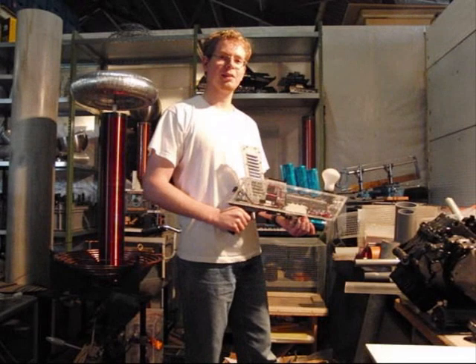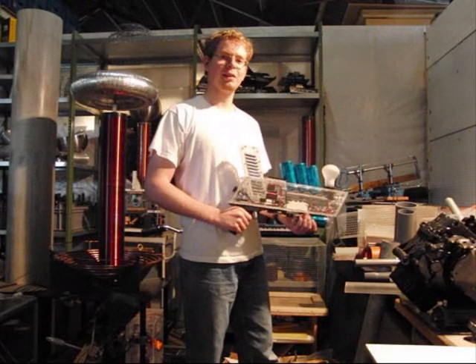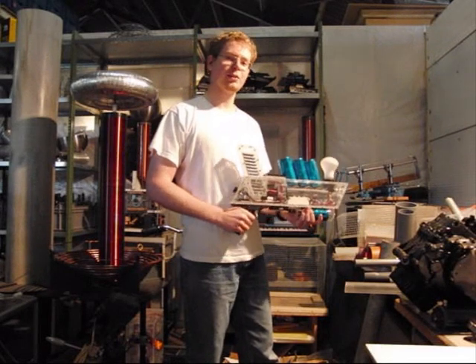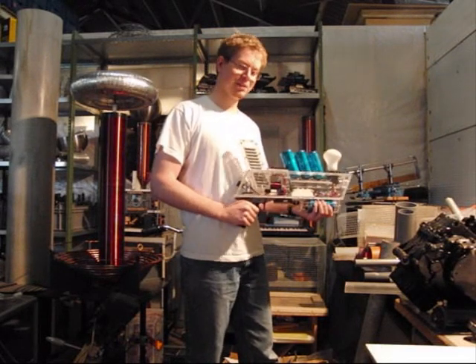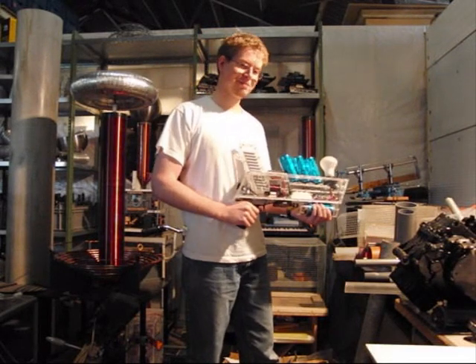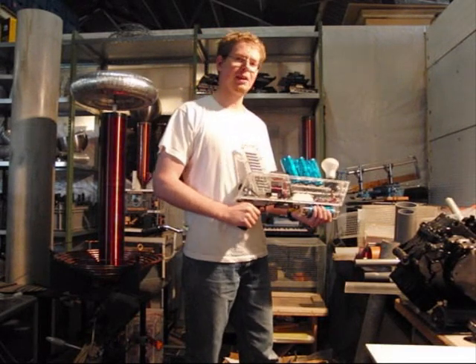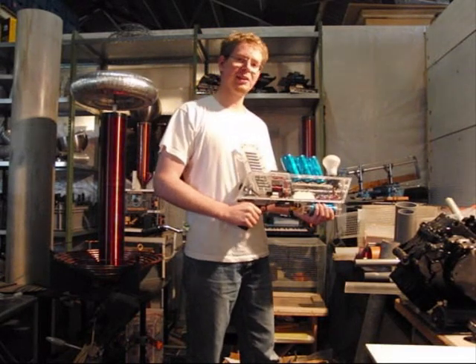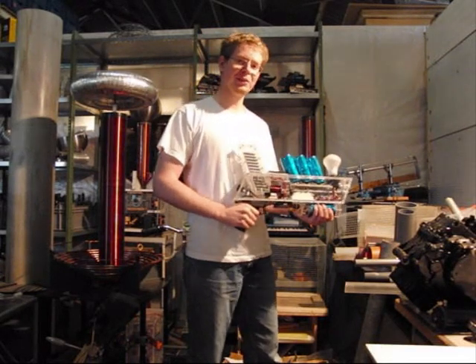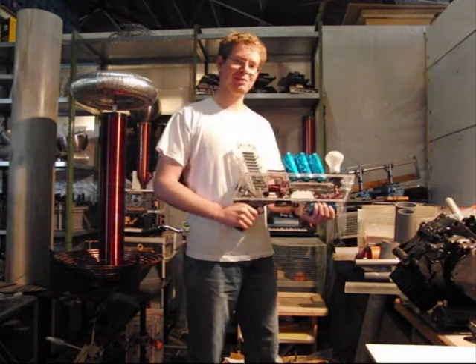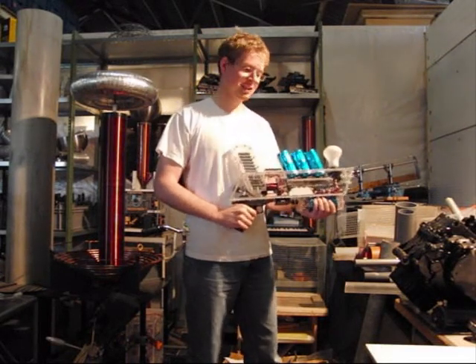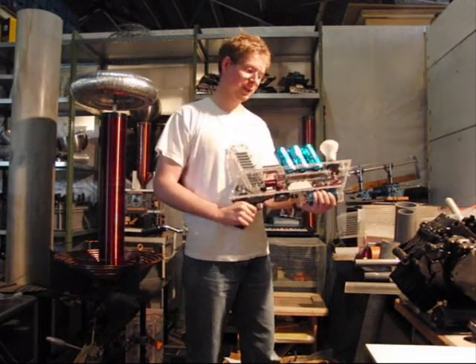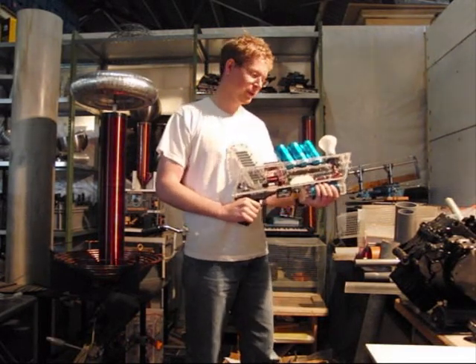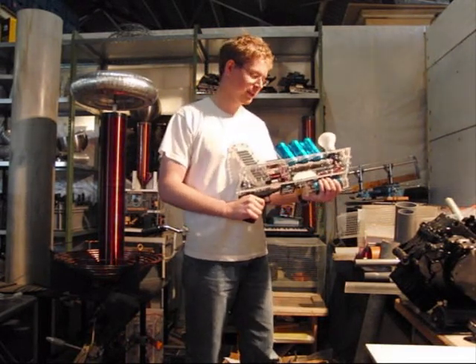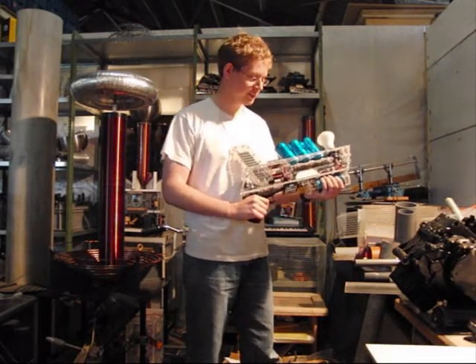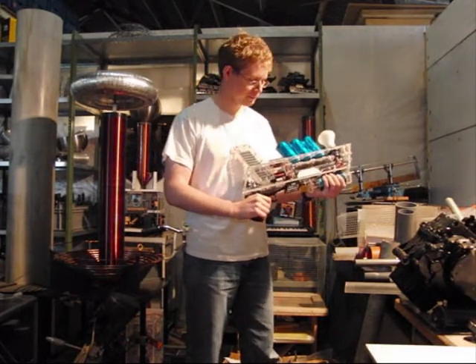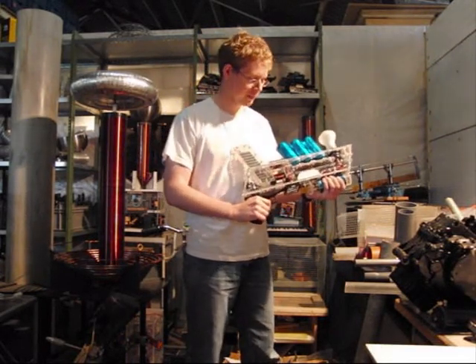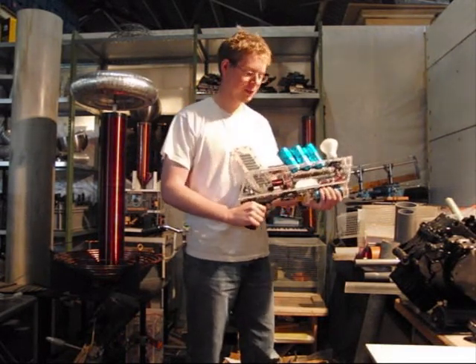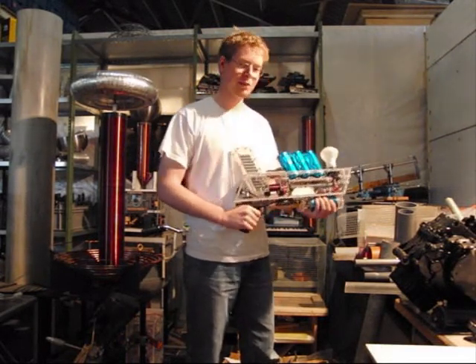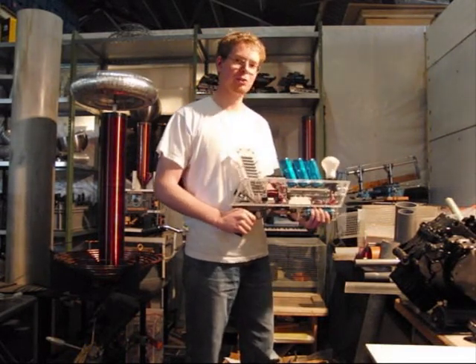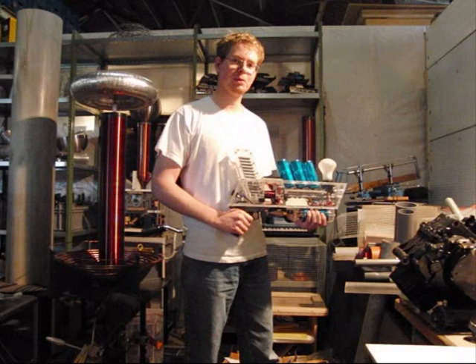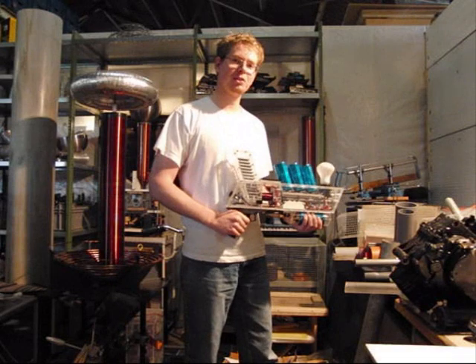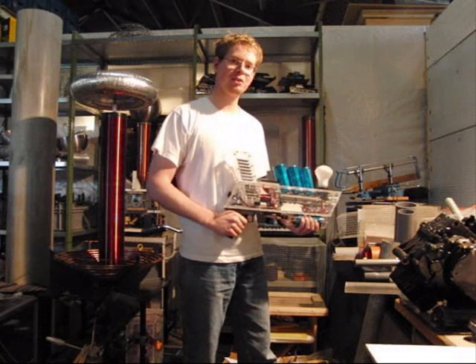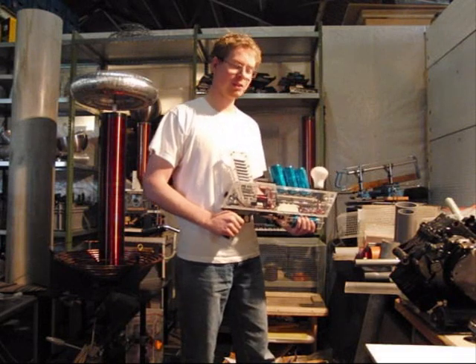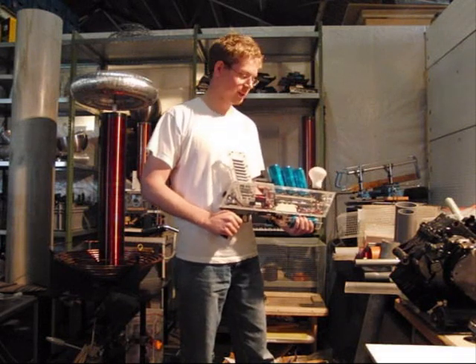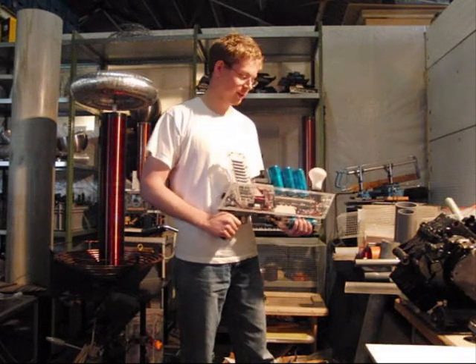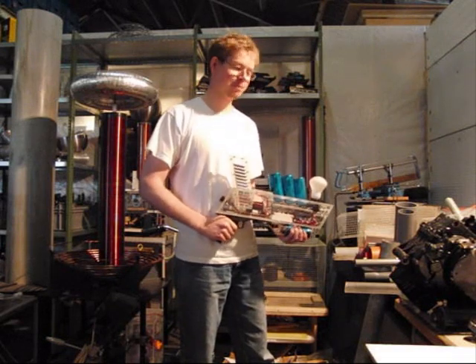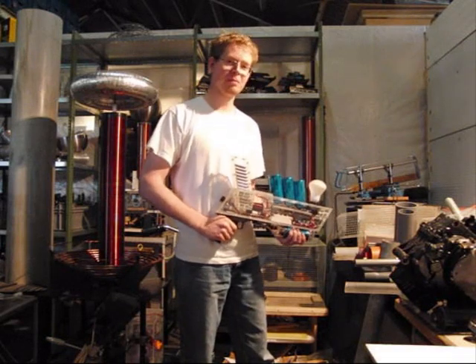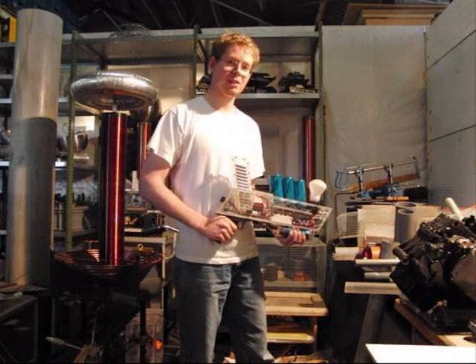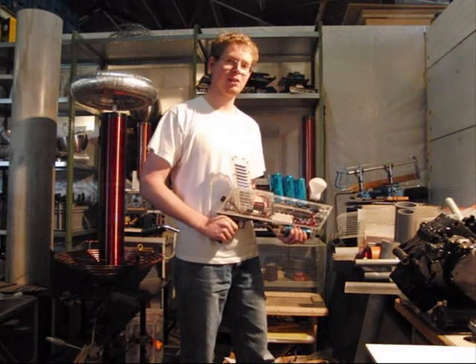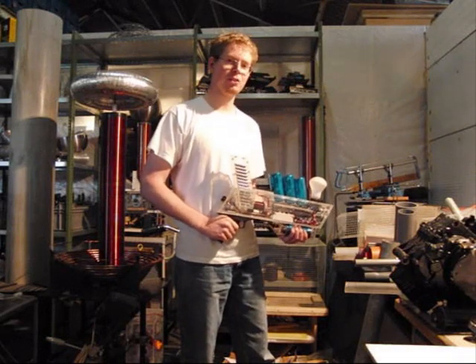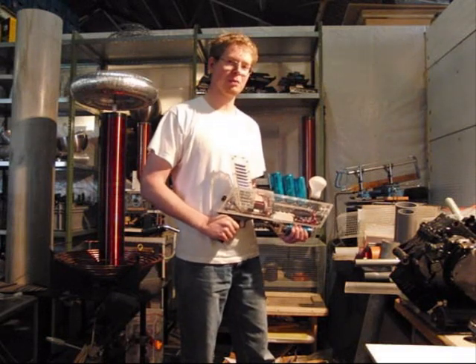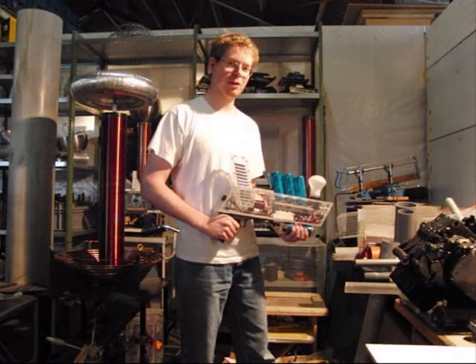Hello there, I'm Daniel. This is my coil gun. I'll give a short demonstration of it and shoot some stuff.